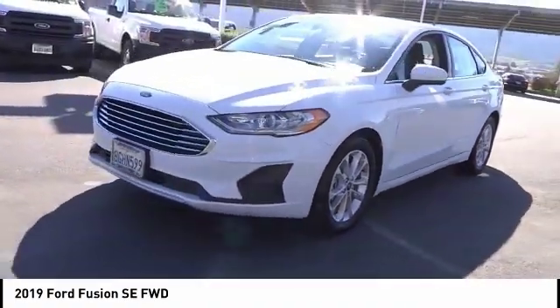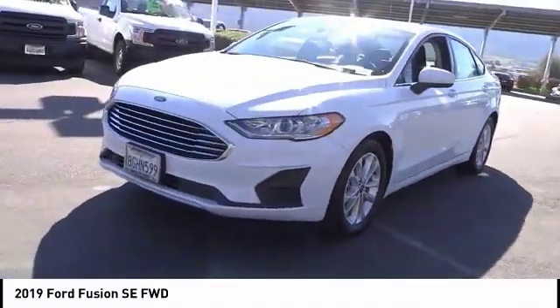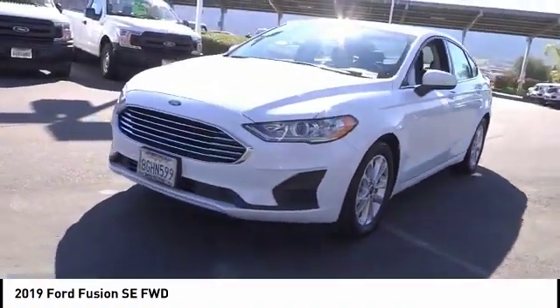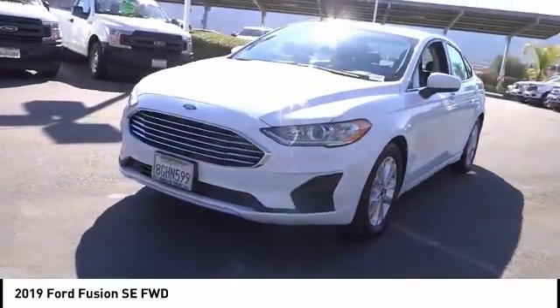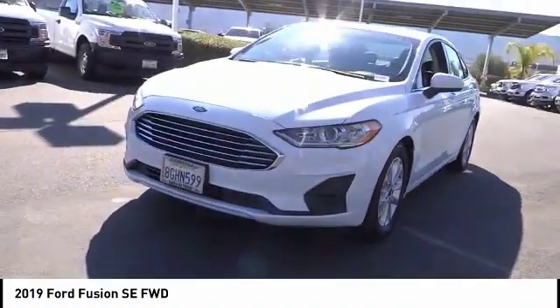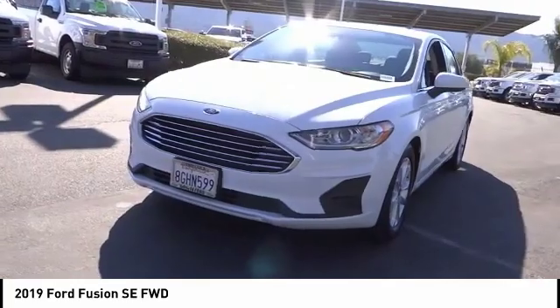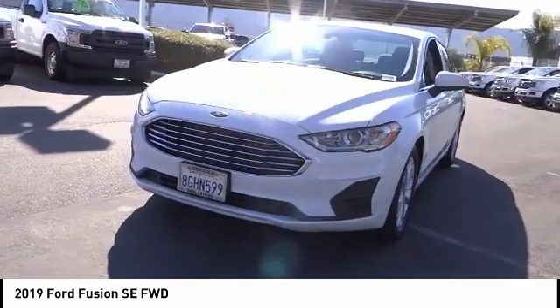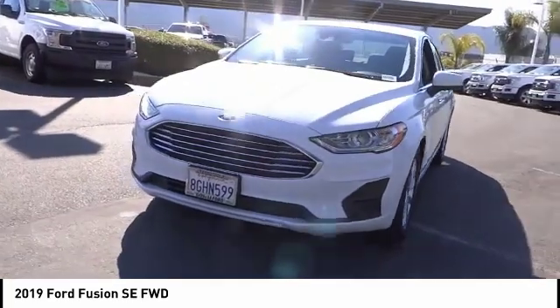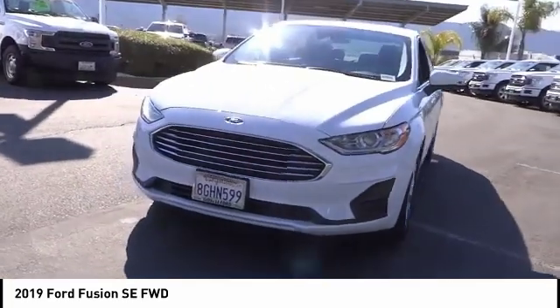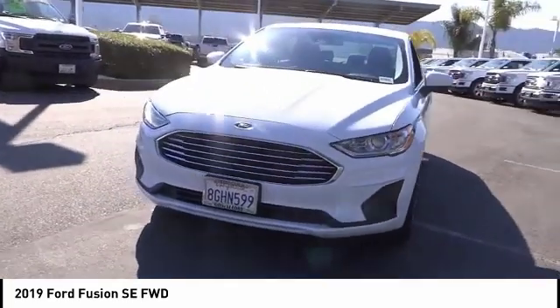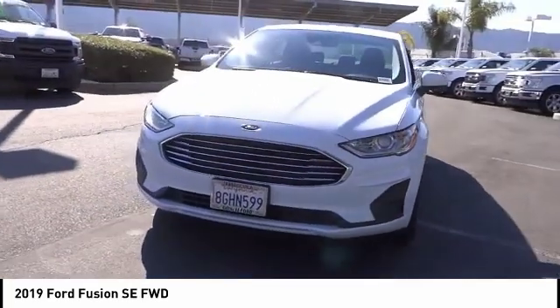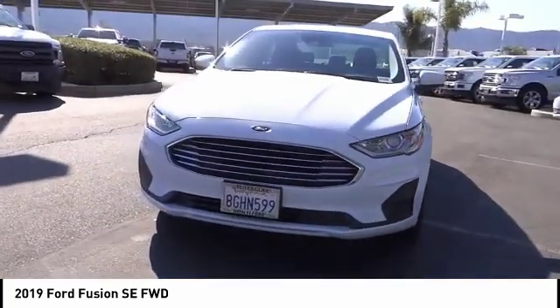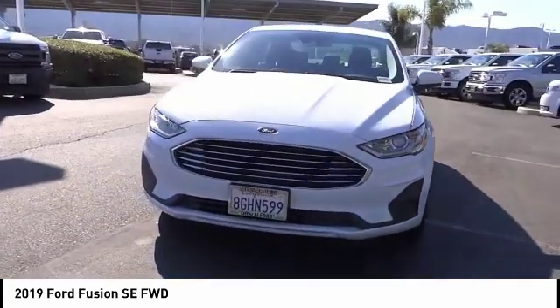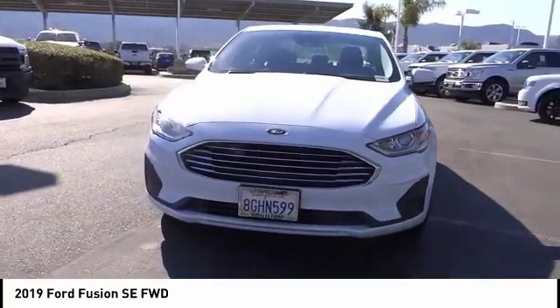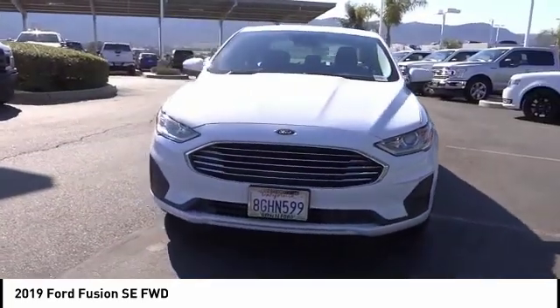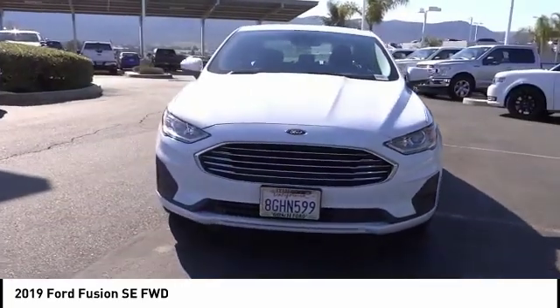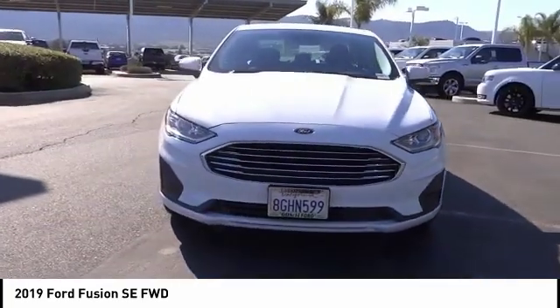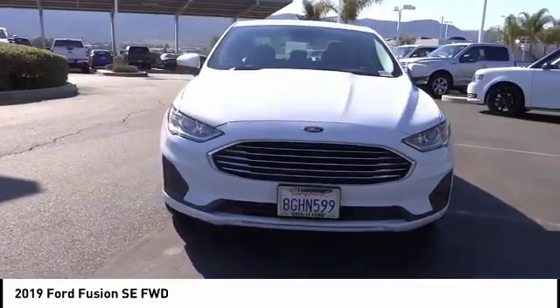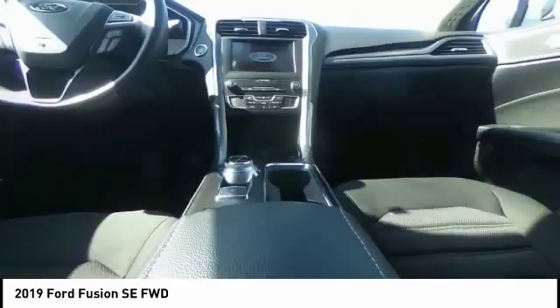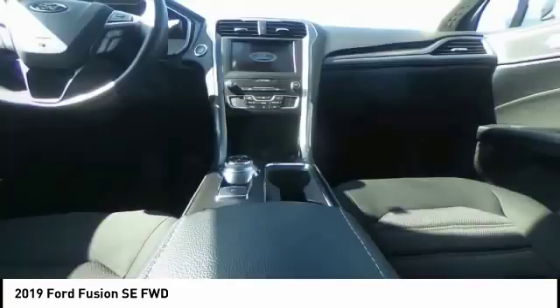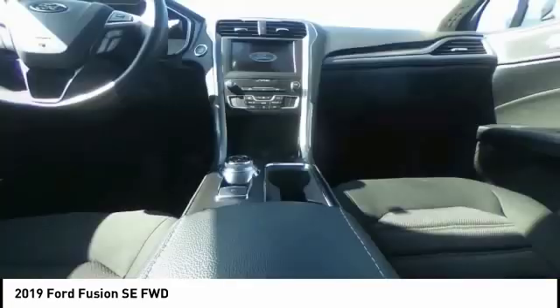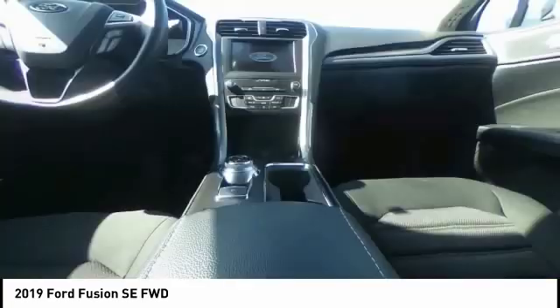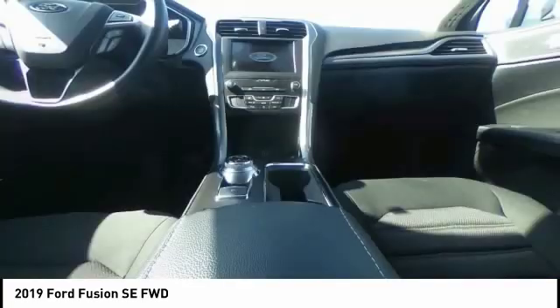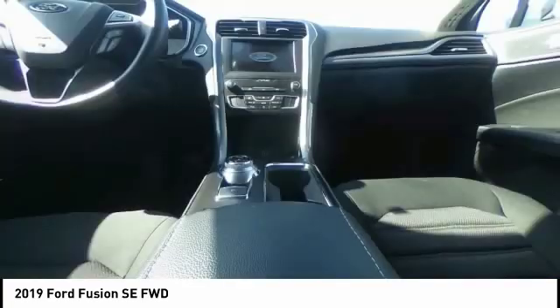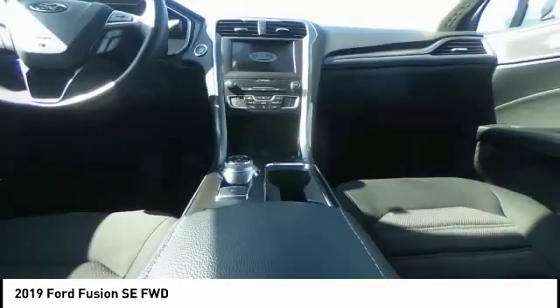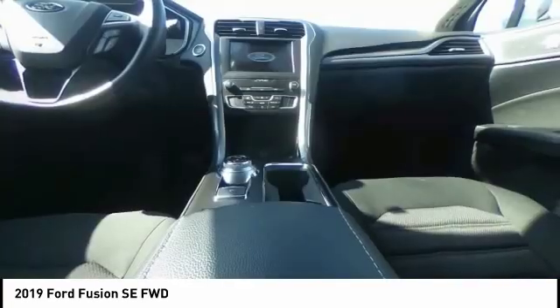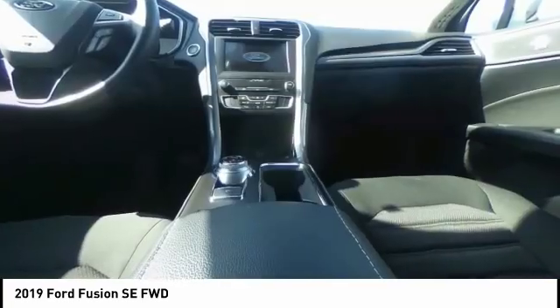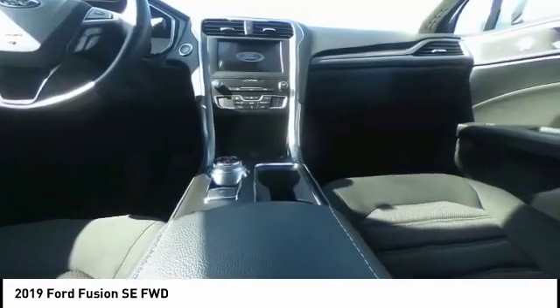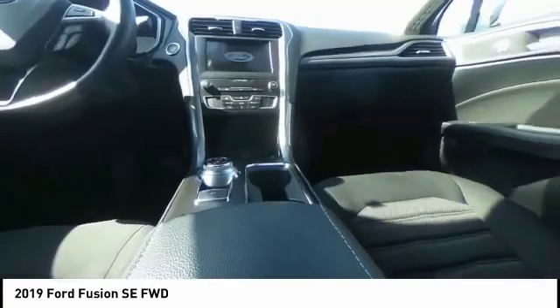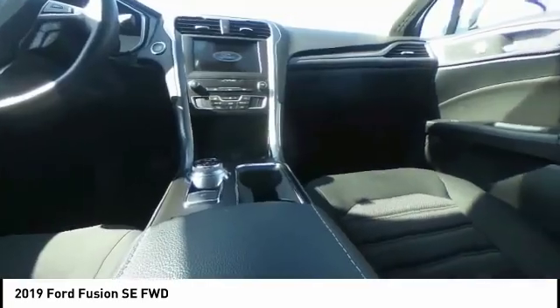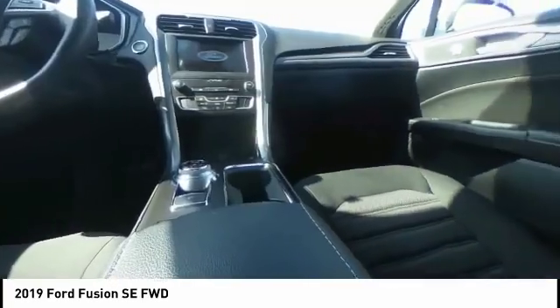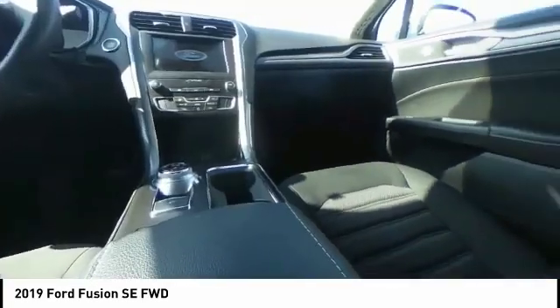Trip computer, compass, SiriusXM radio, security system. Come take a test drive today.